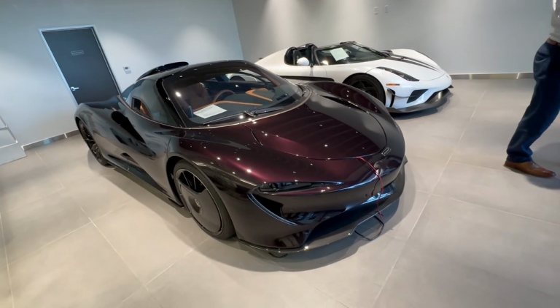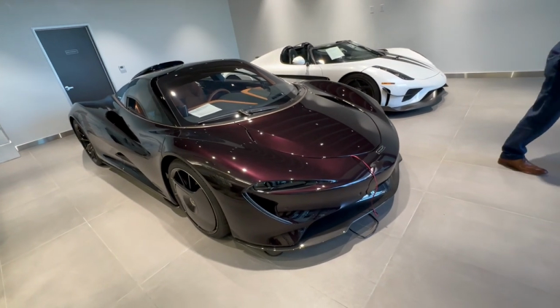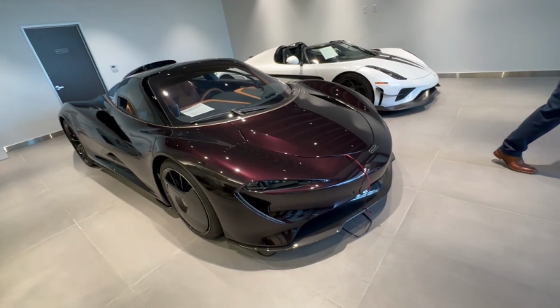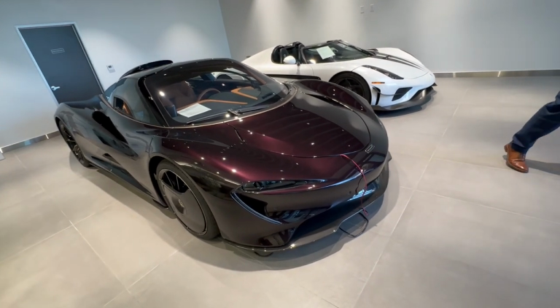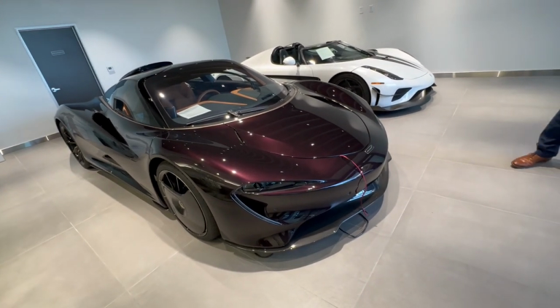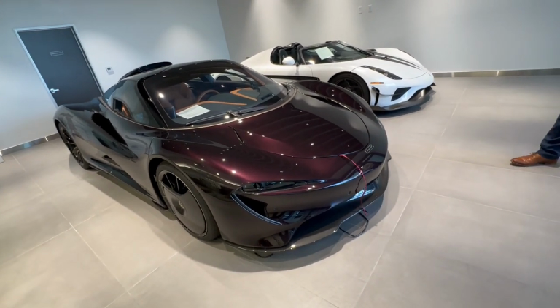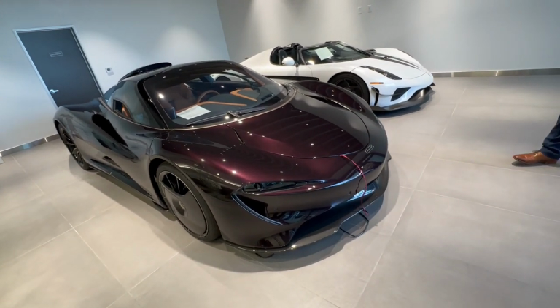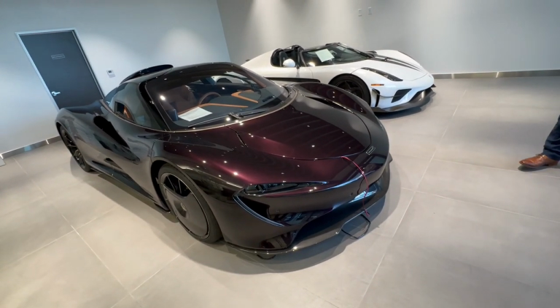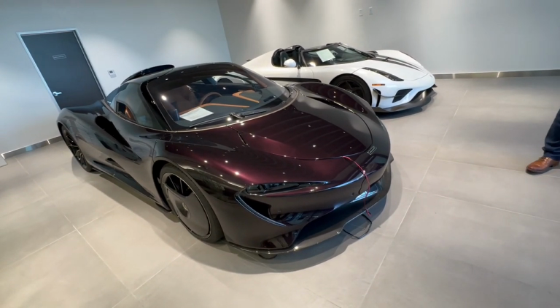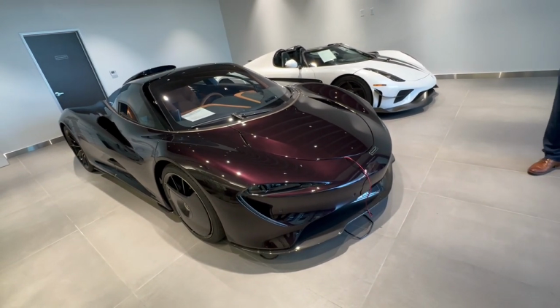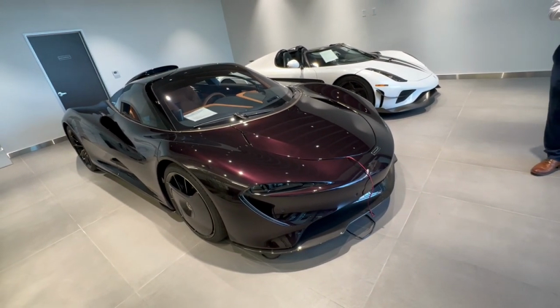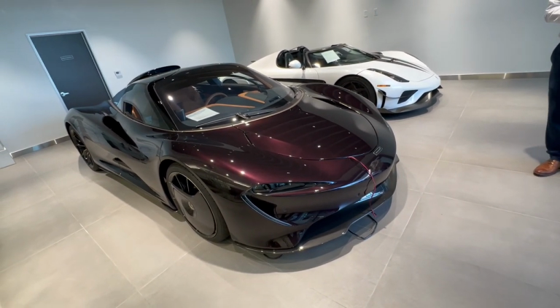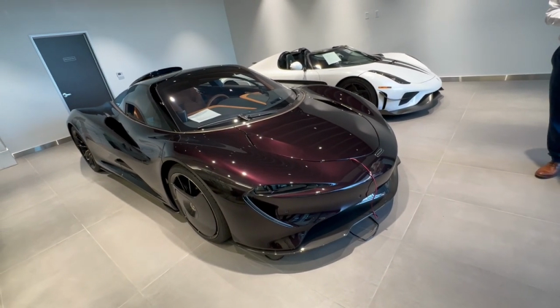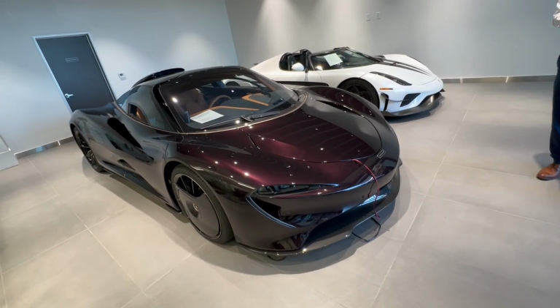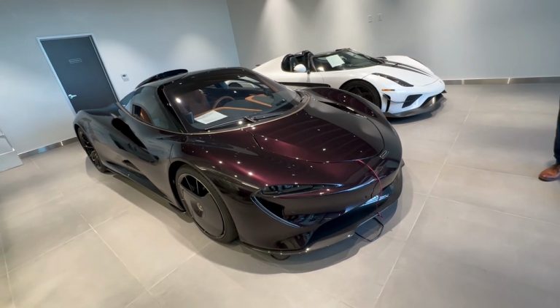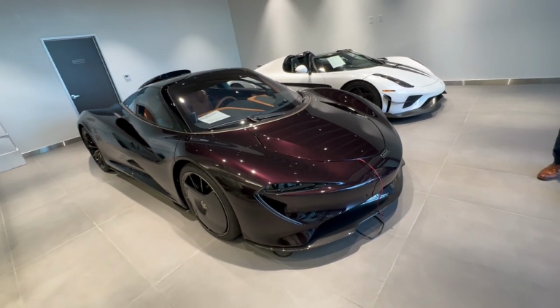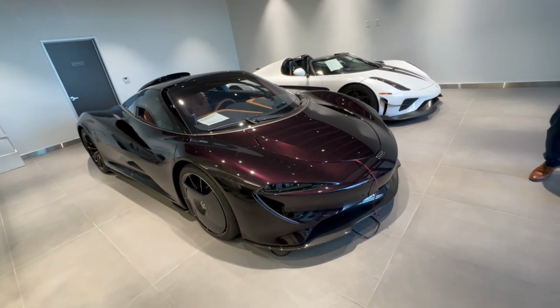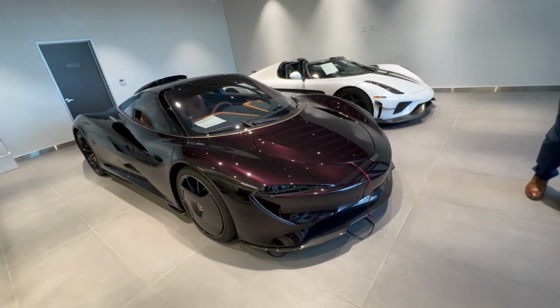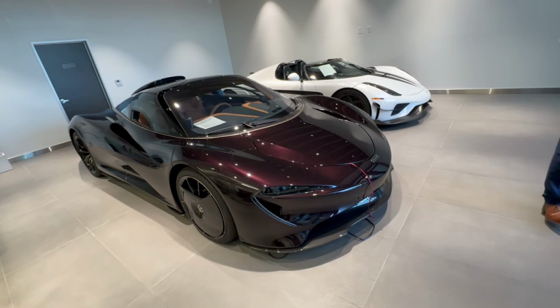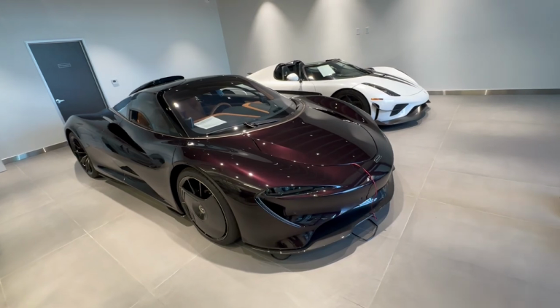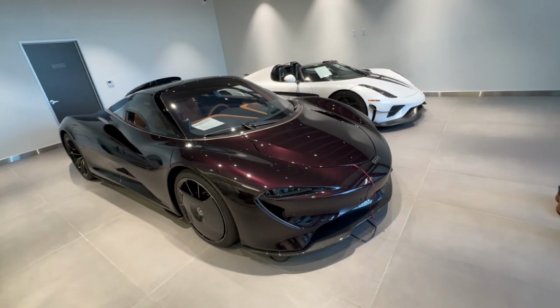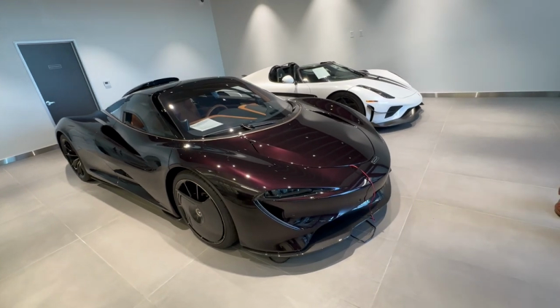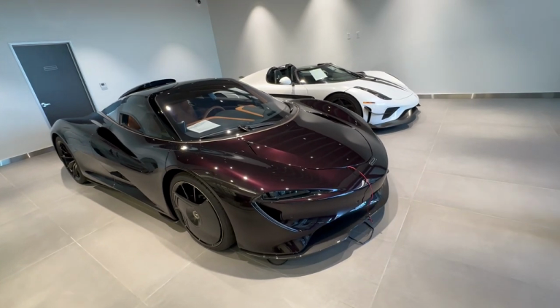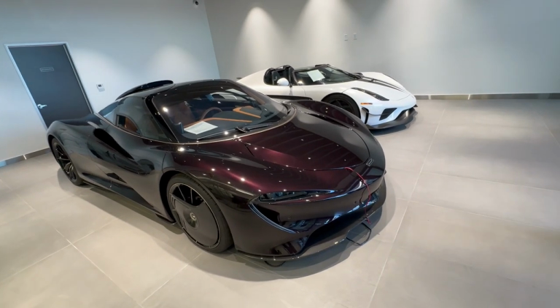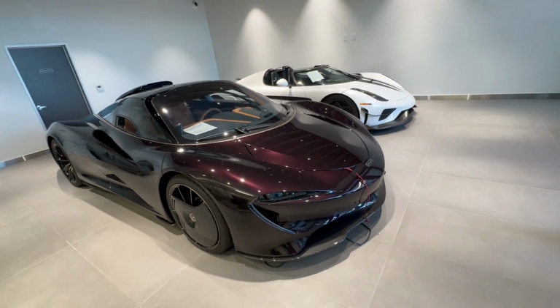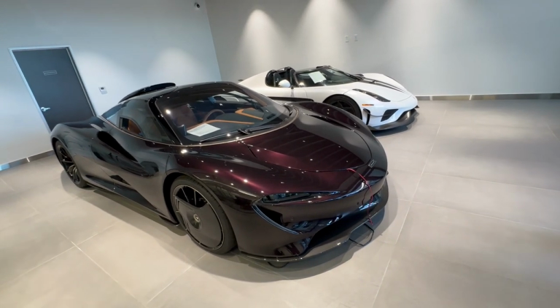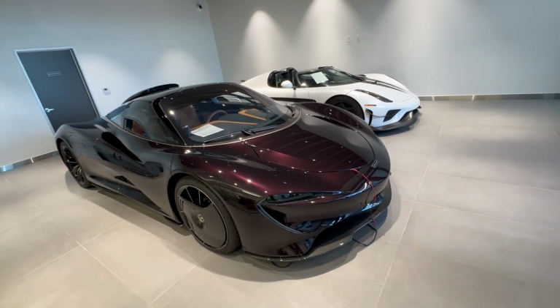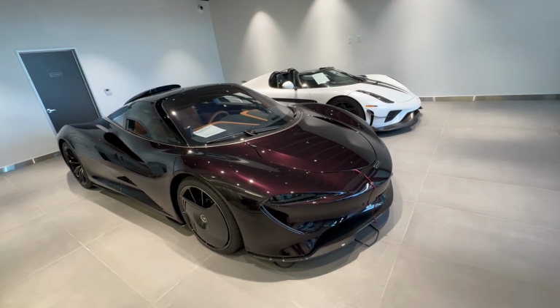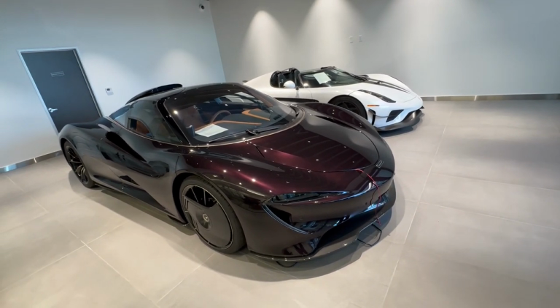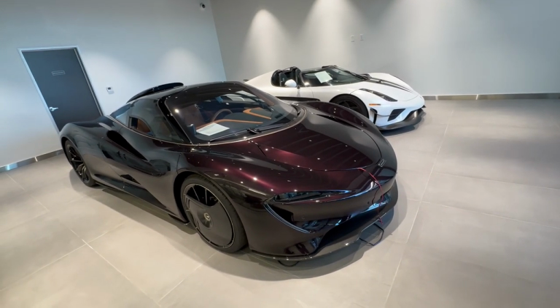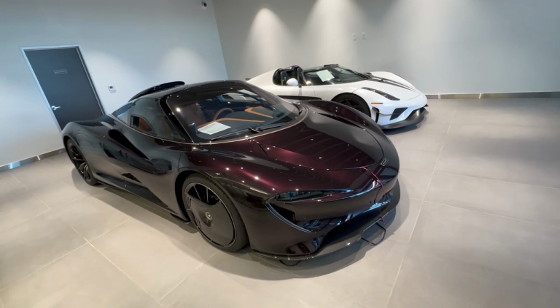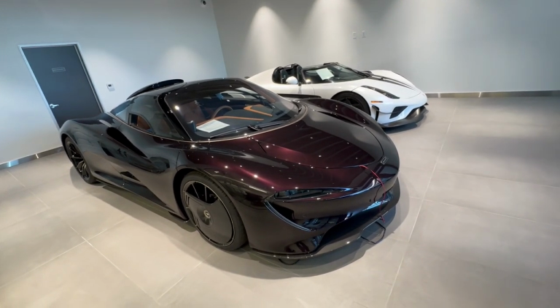How many are built? 106 cars. And what's the price? This one is three and a half million dollars.